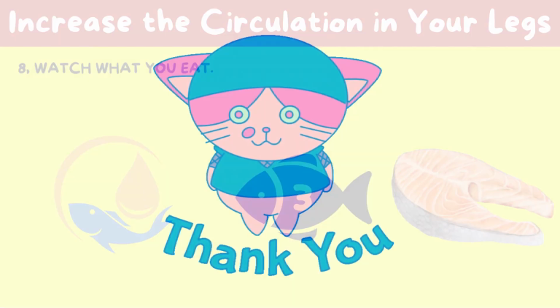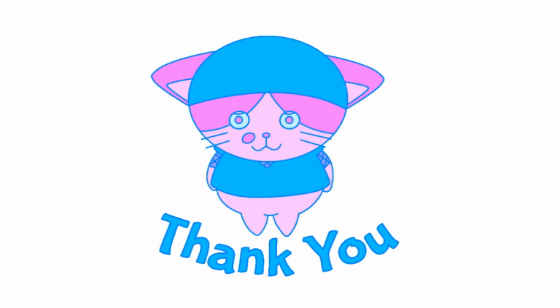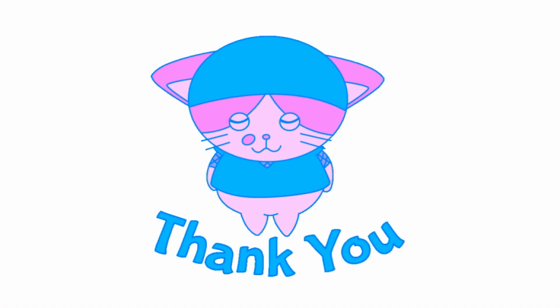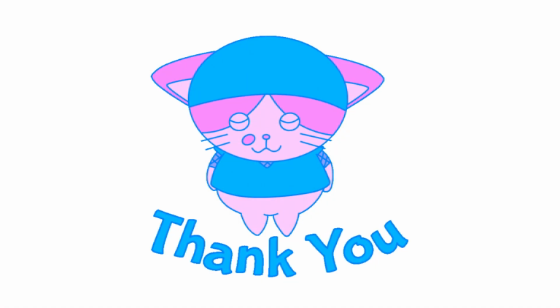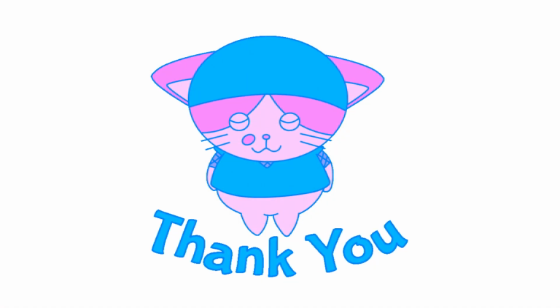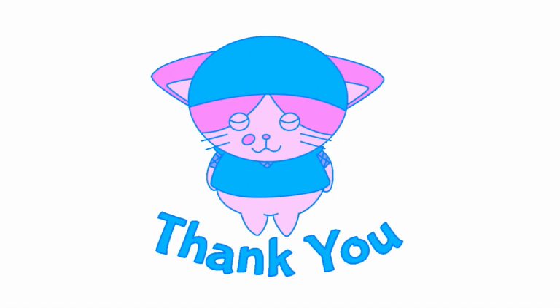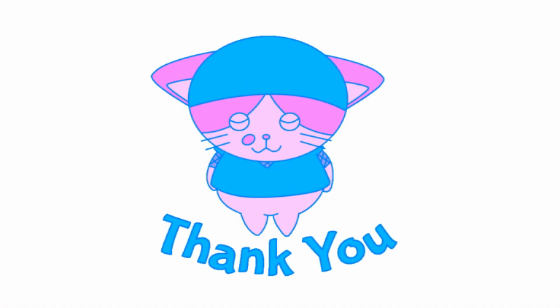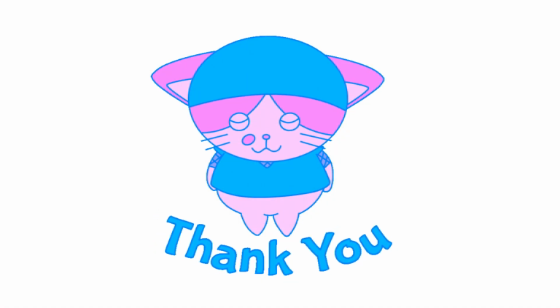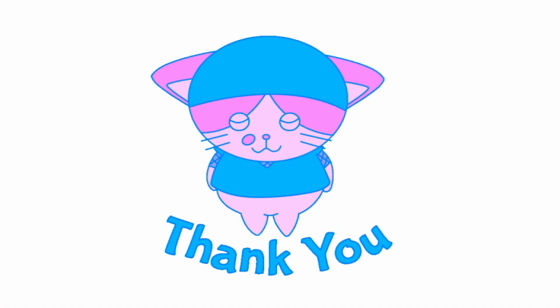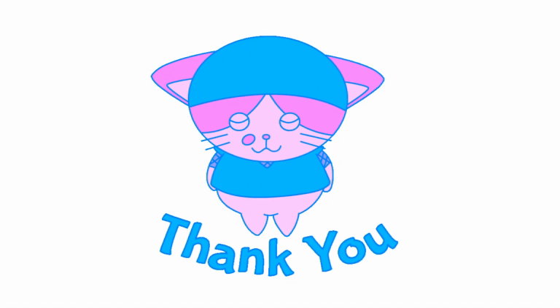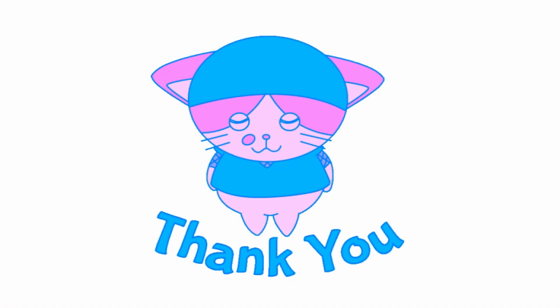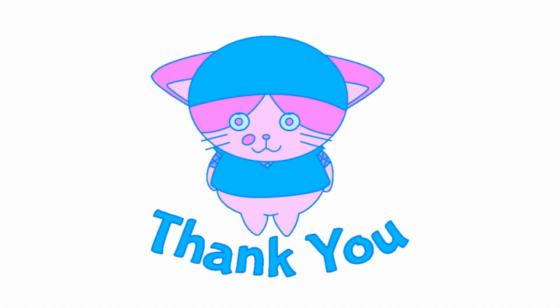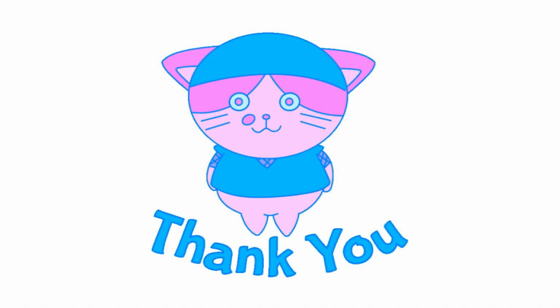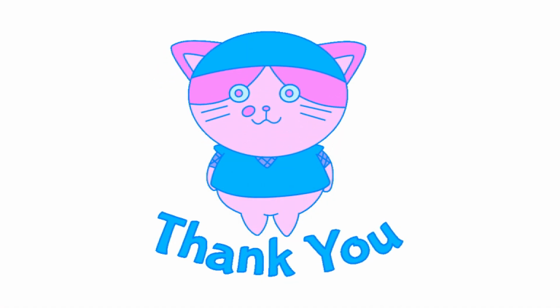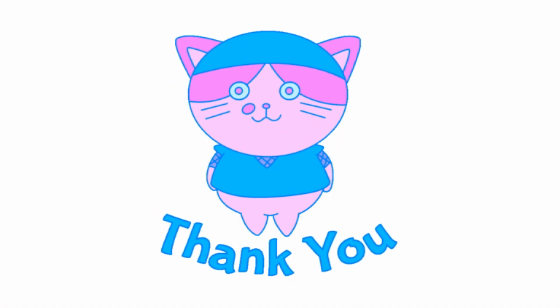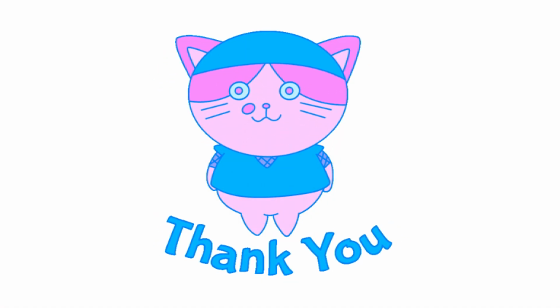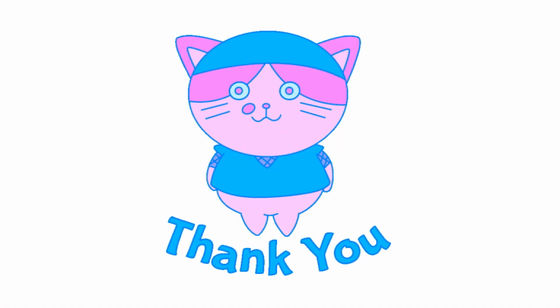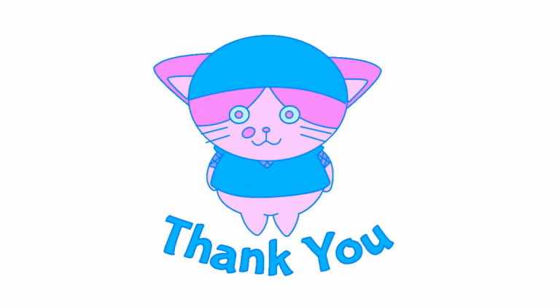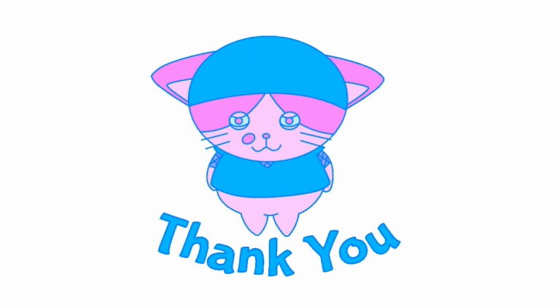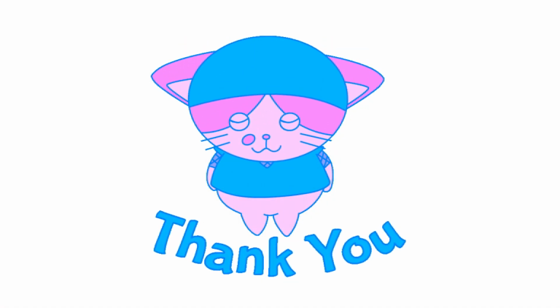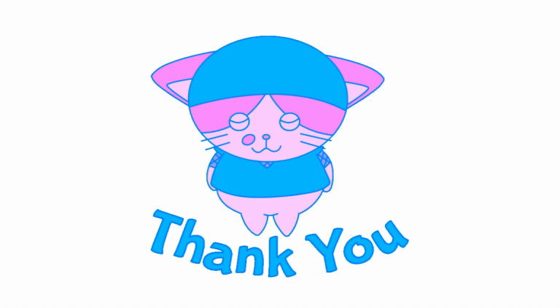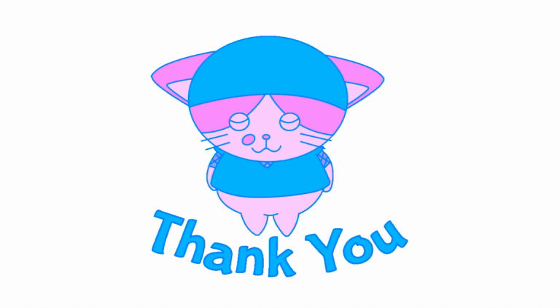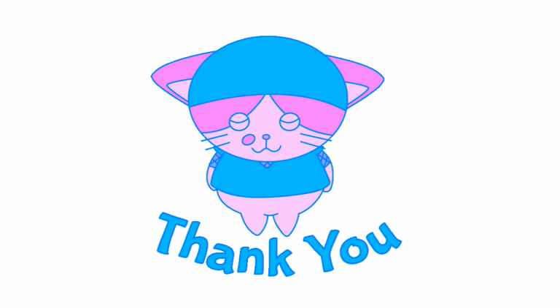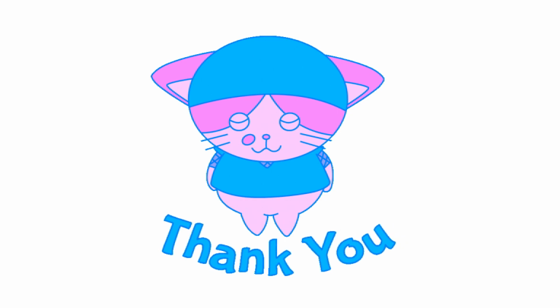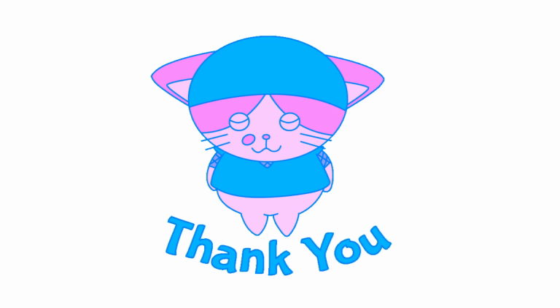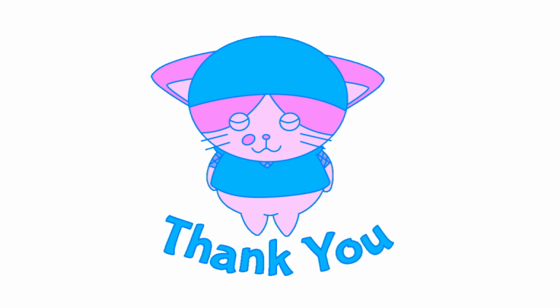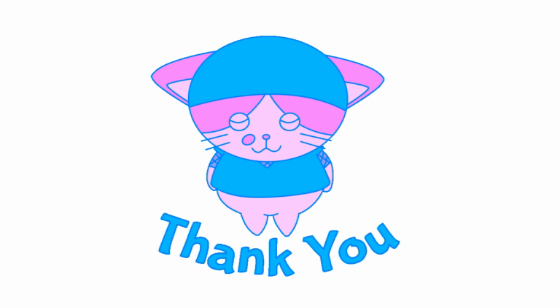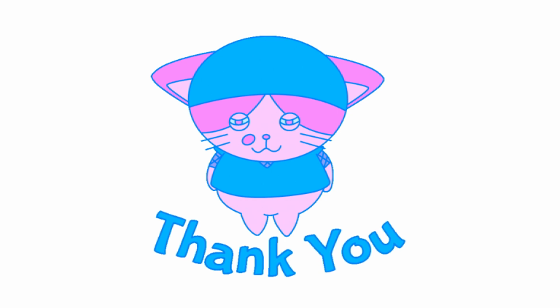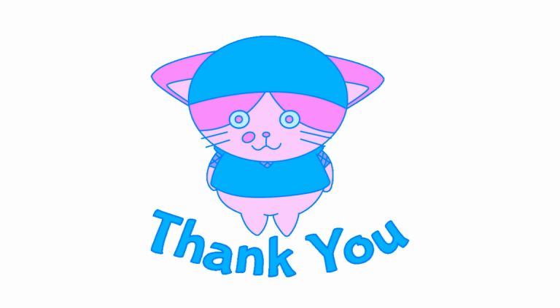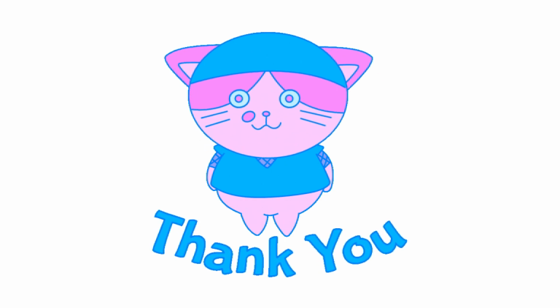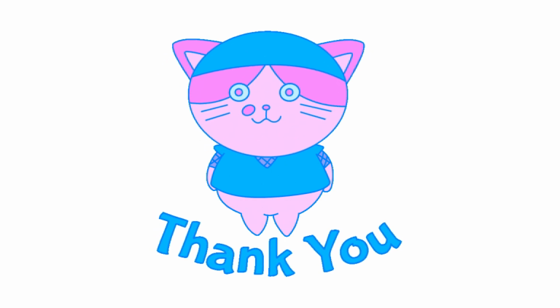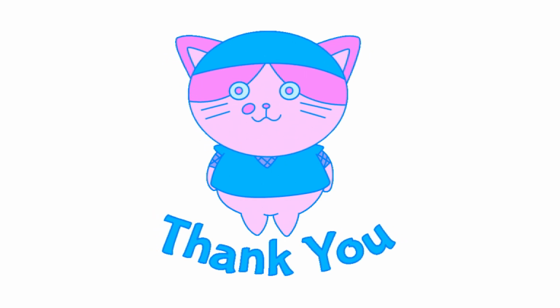Thanks for watching. If you like the information, do consider subscribing to Bestie Health and give it a like.